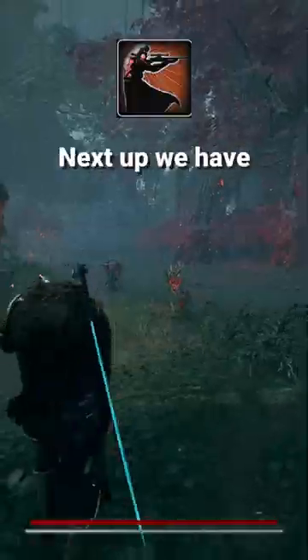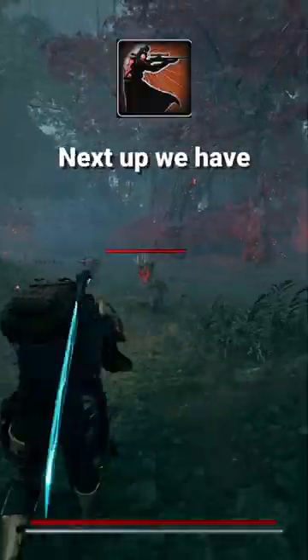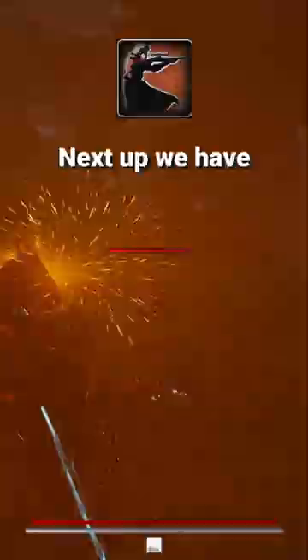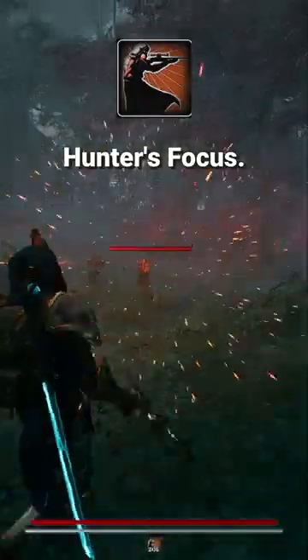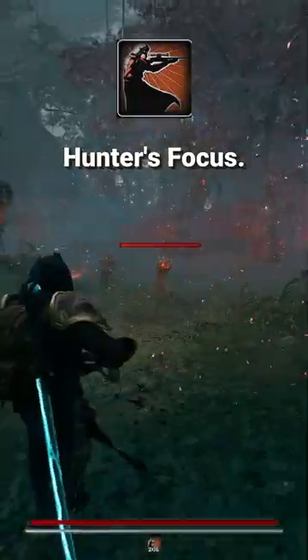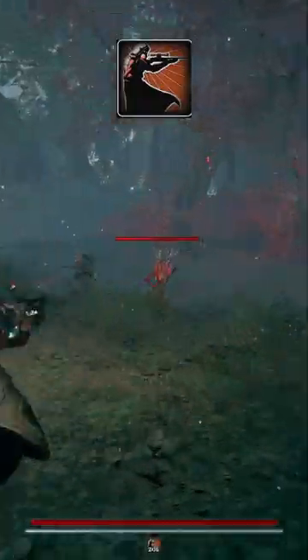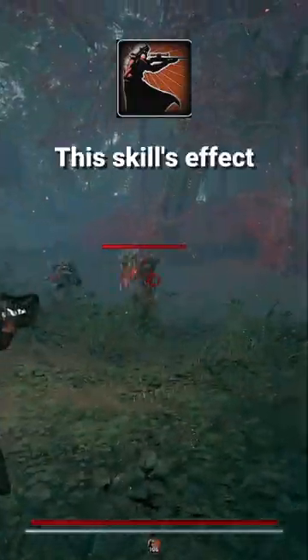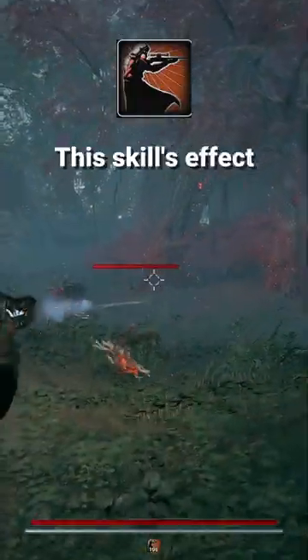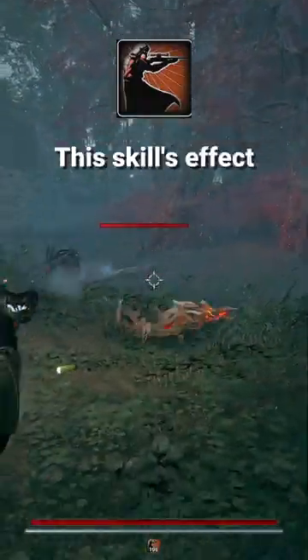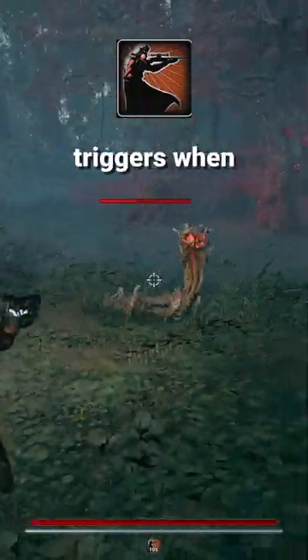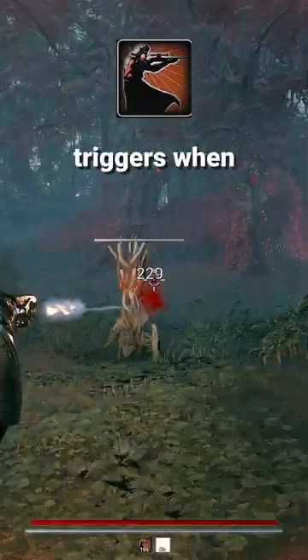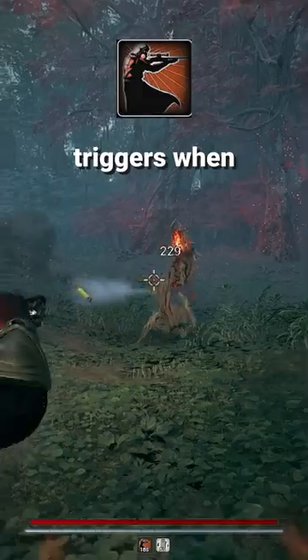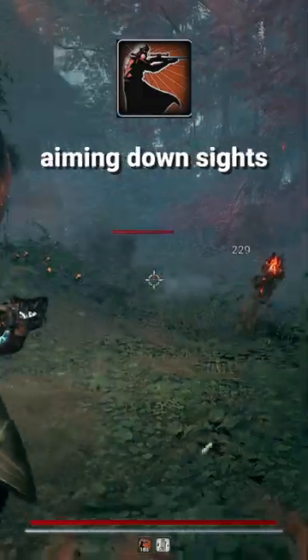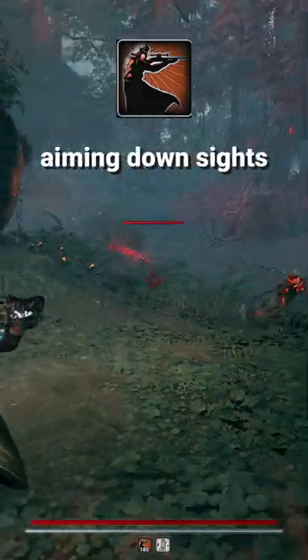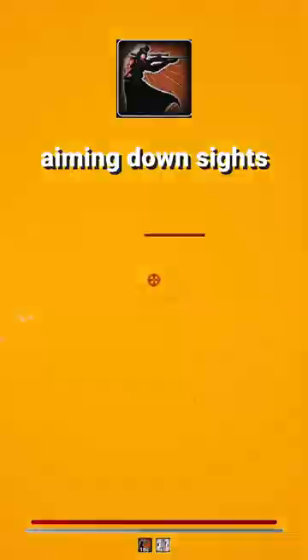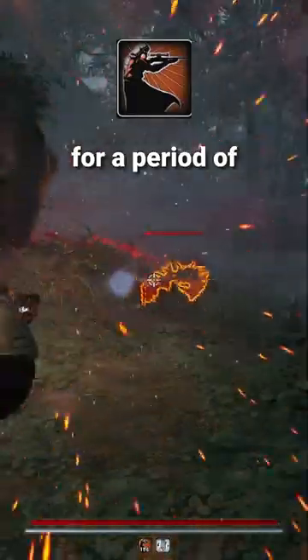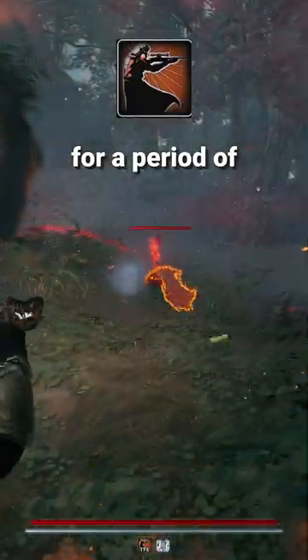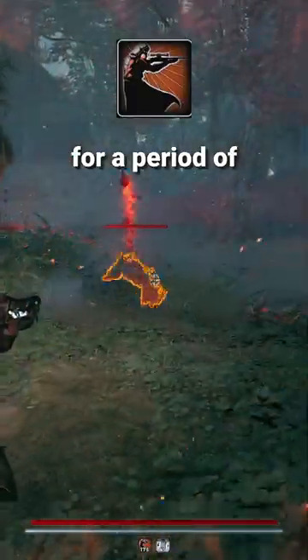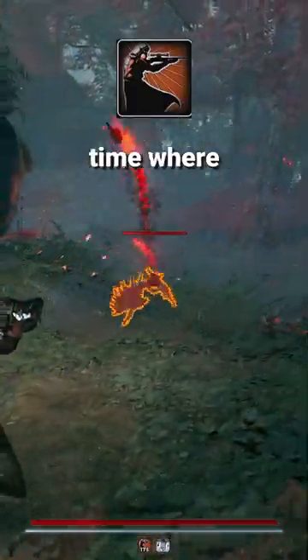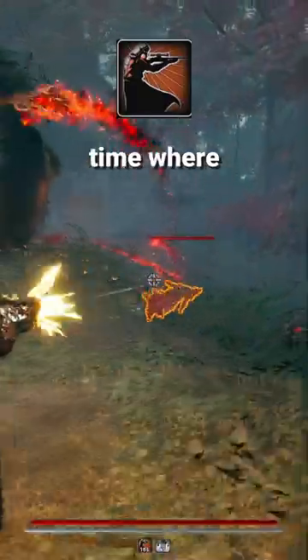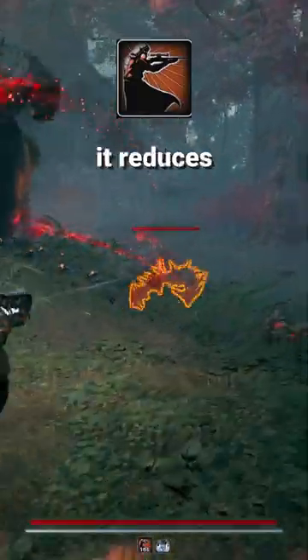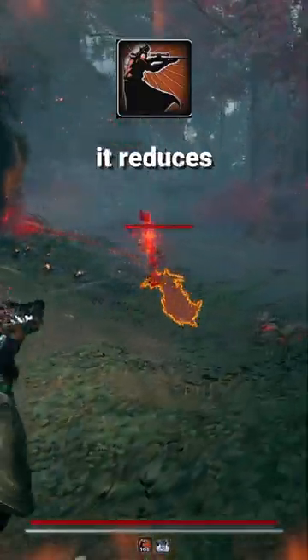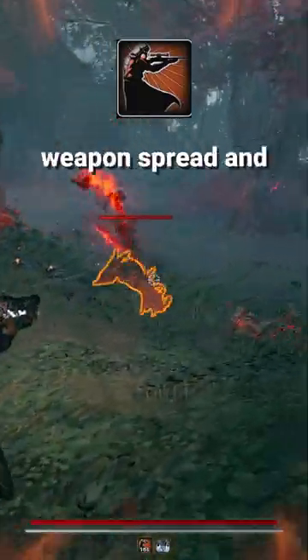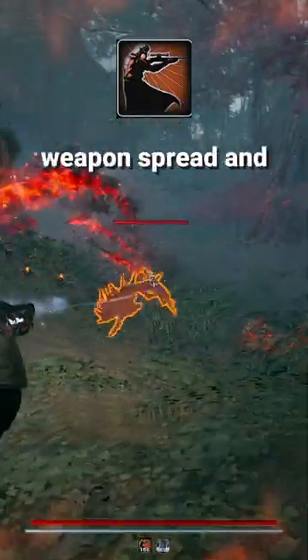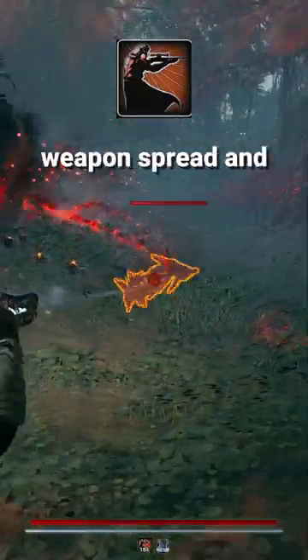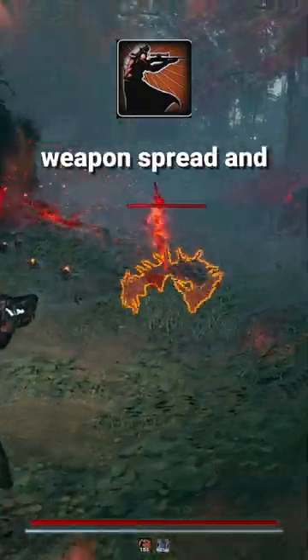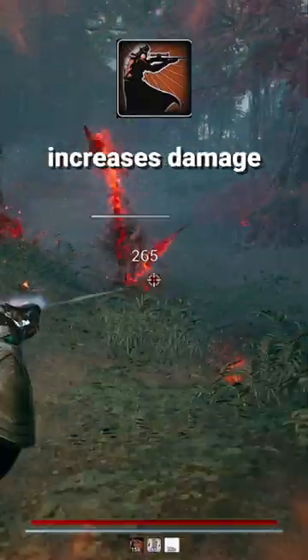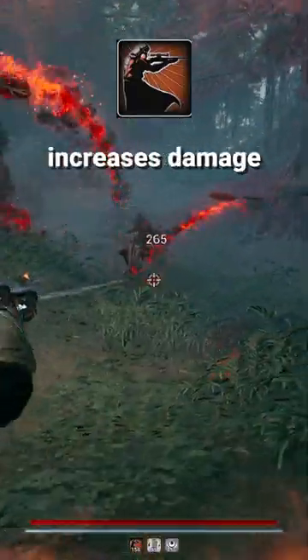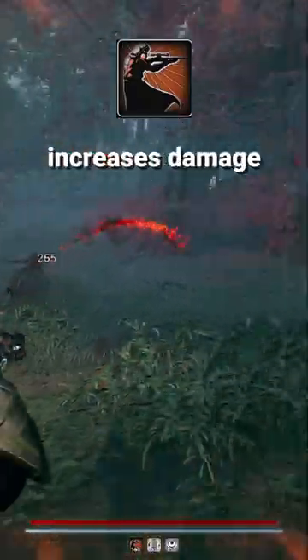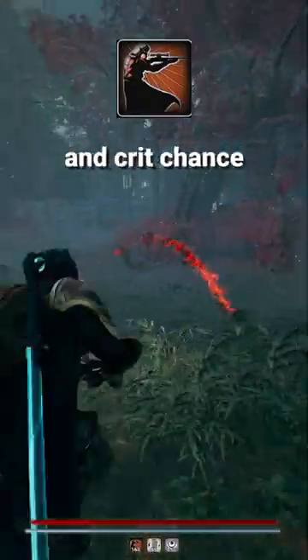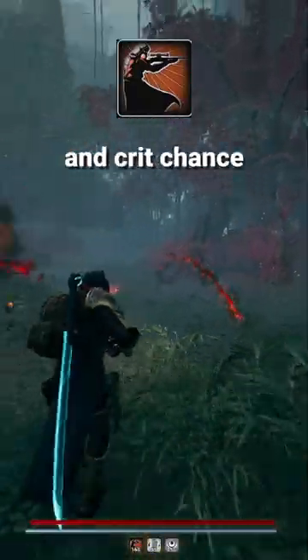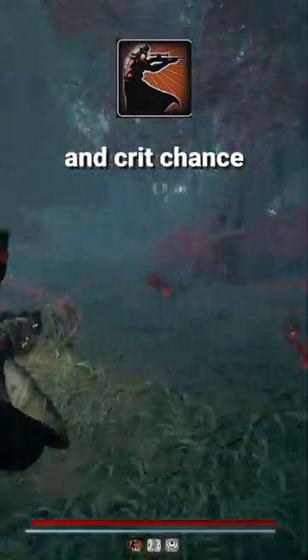Next up we have Hunter's Focus. This skill's effect triggers when aiming down sights for a period of time, where it reduces weapon spread and increases damage and crit chance.